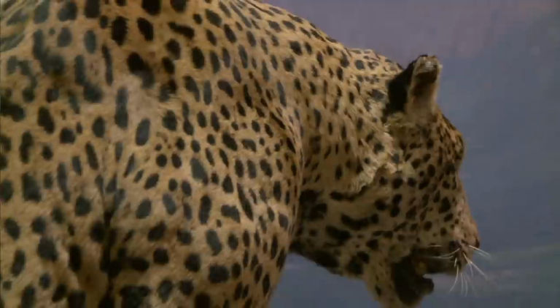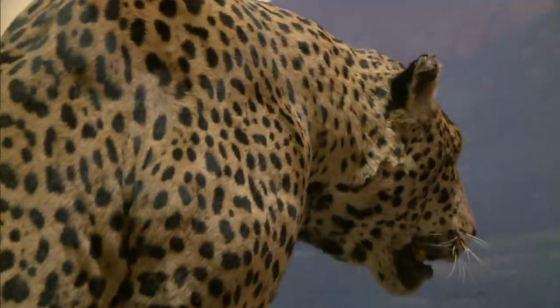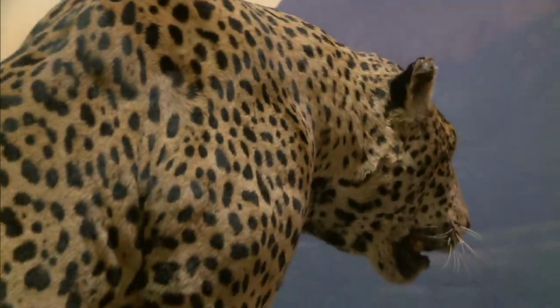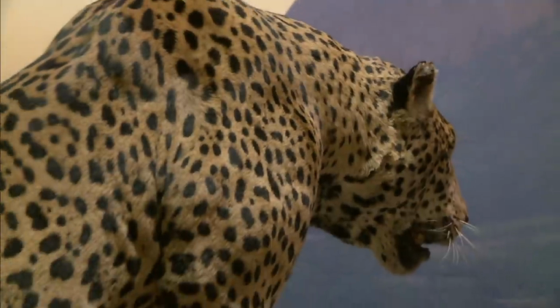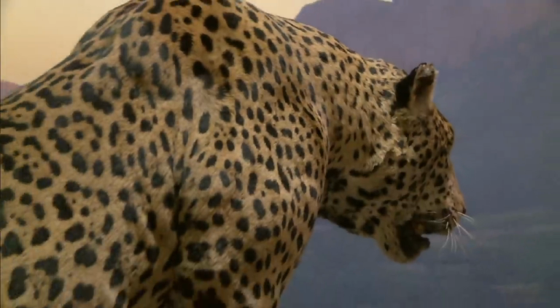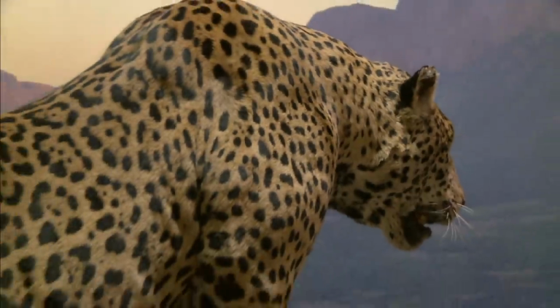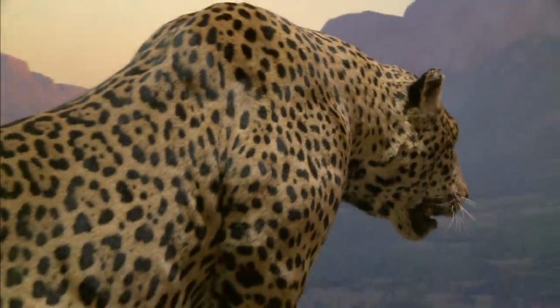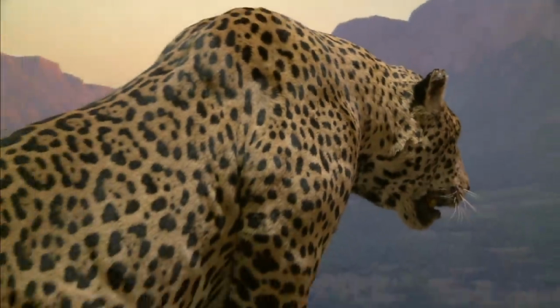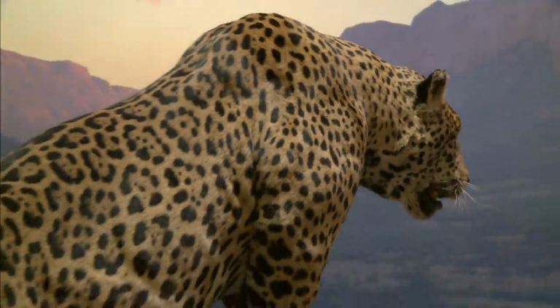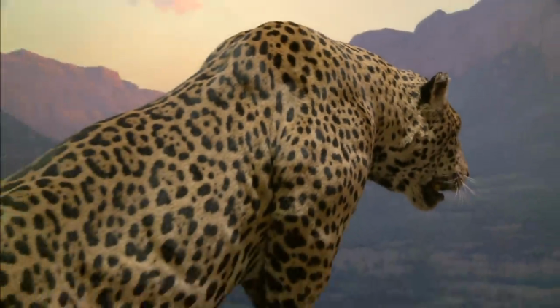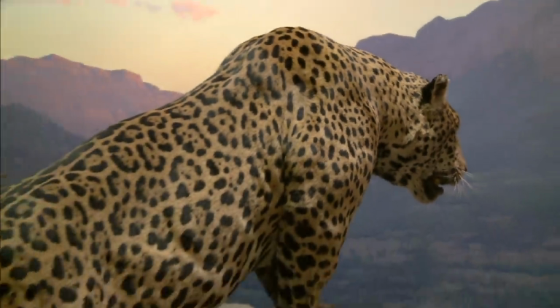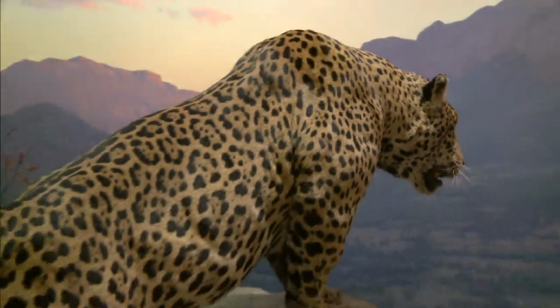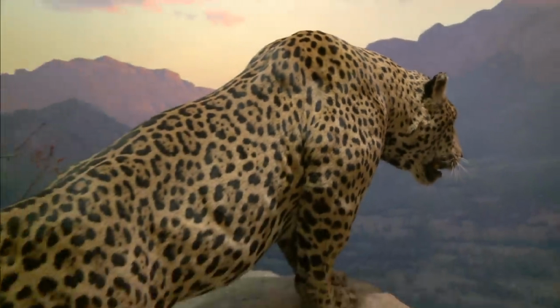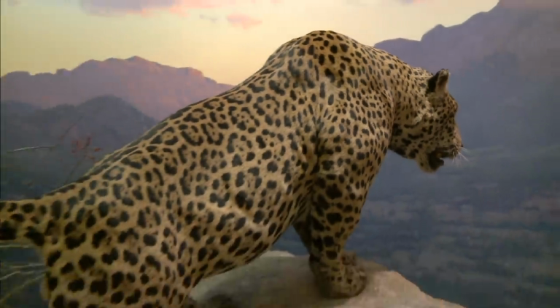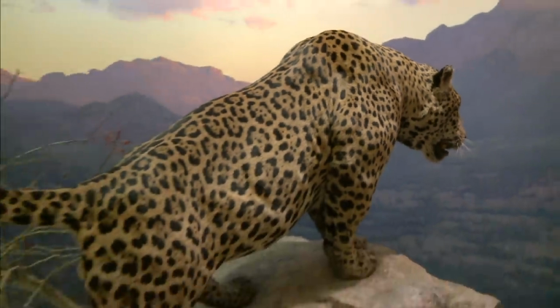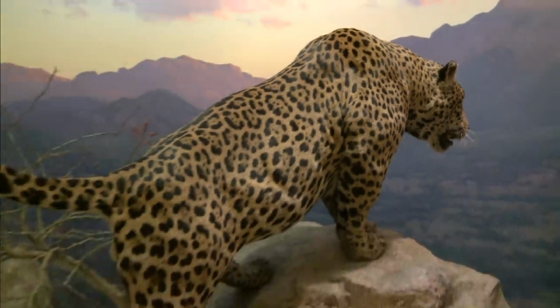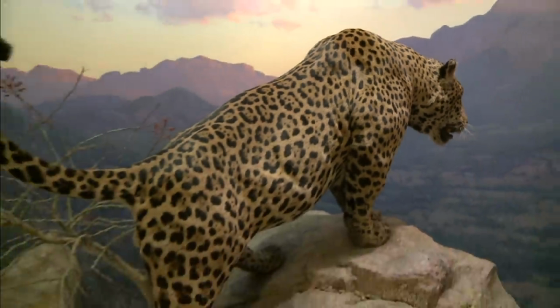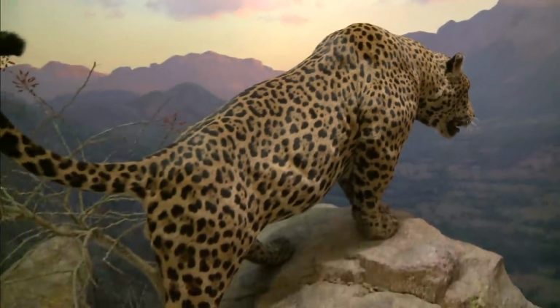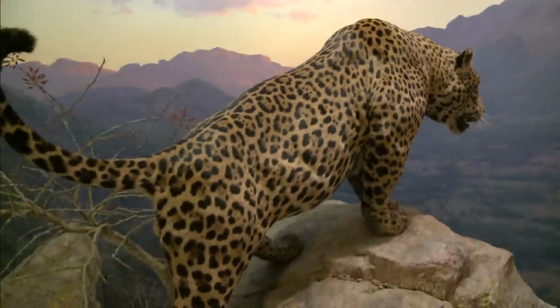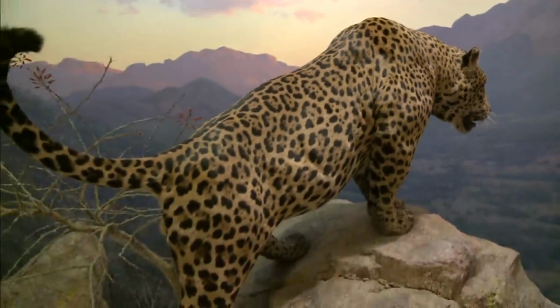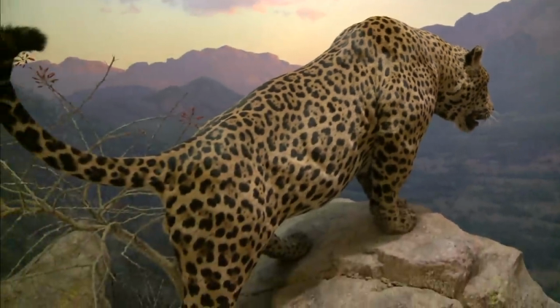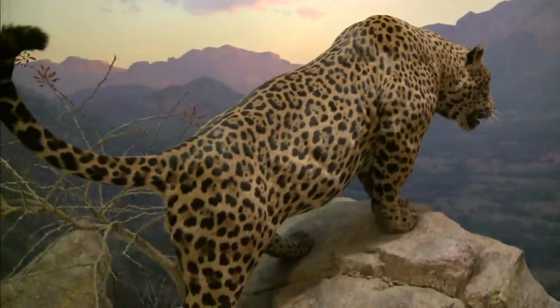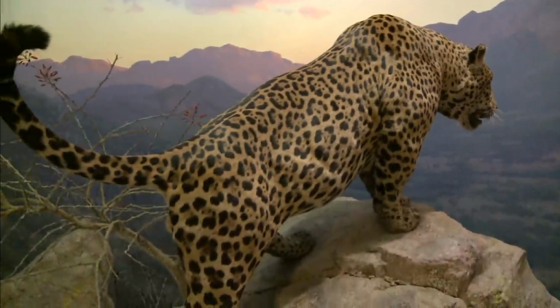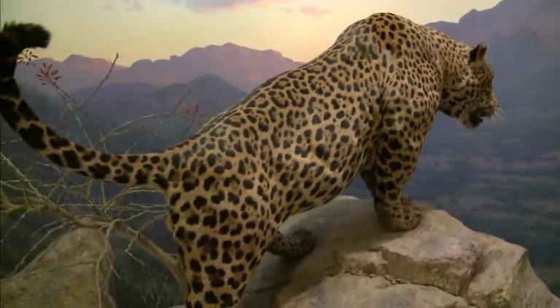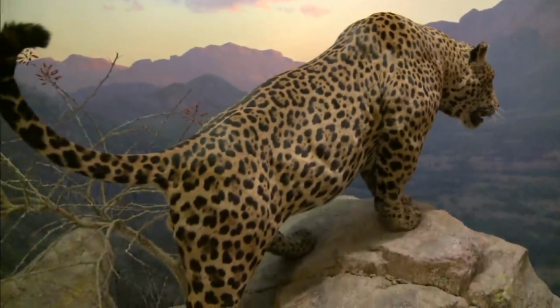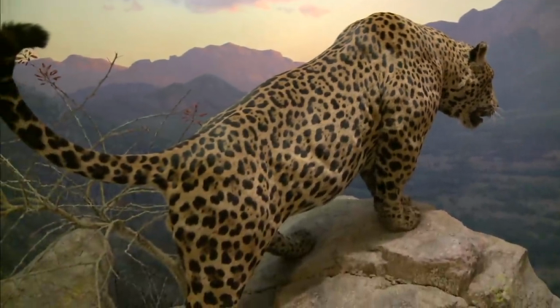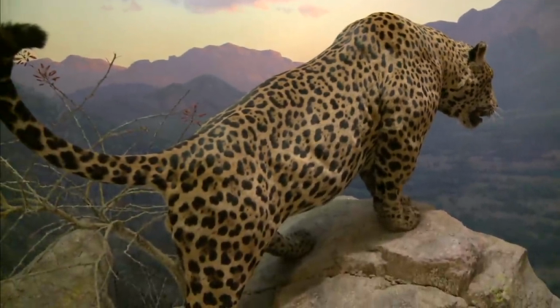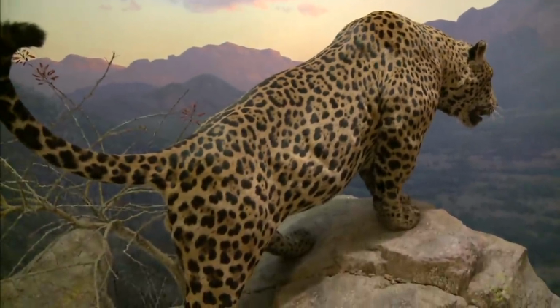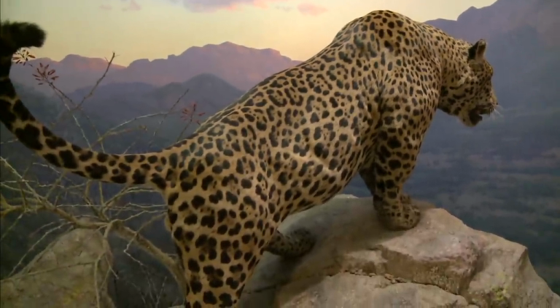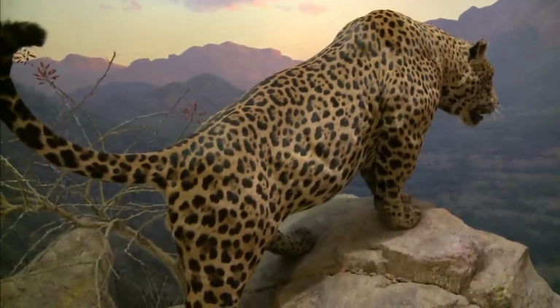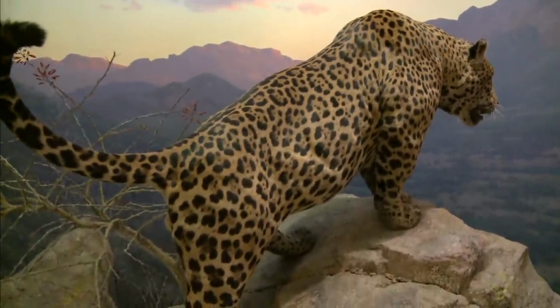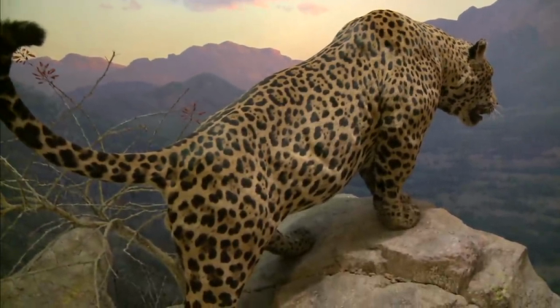What they did not realize was the damaging effects that fluorescent lights have on specimens.